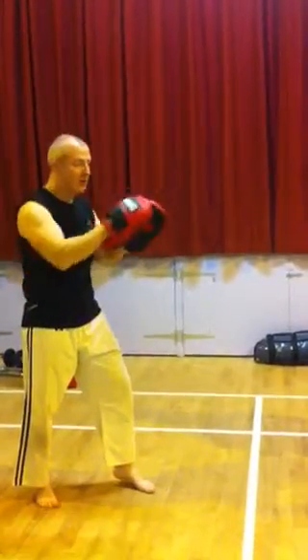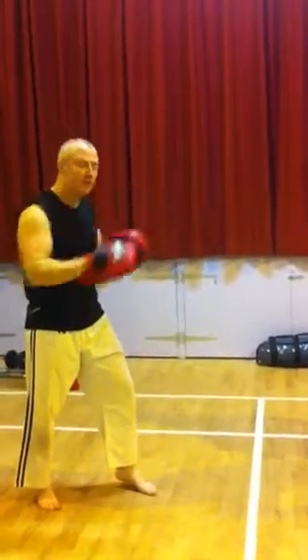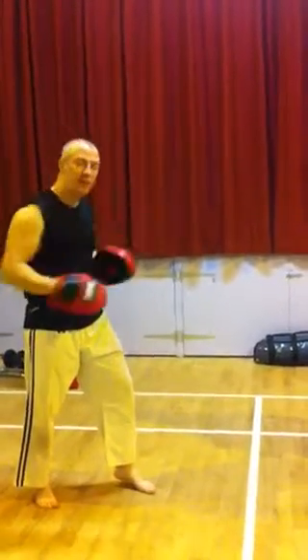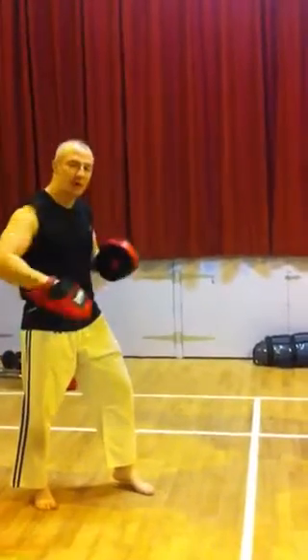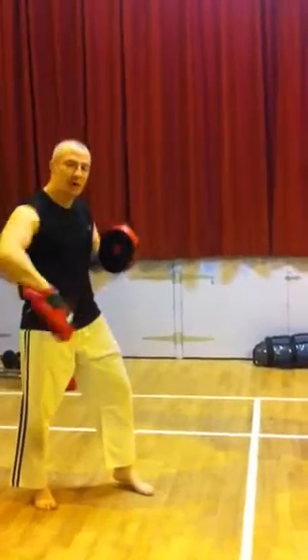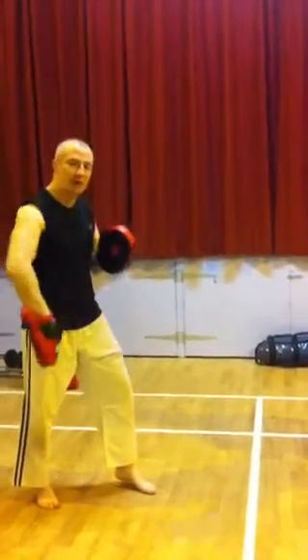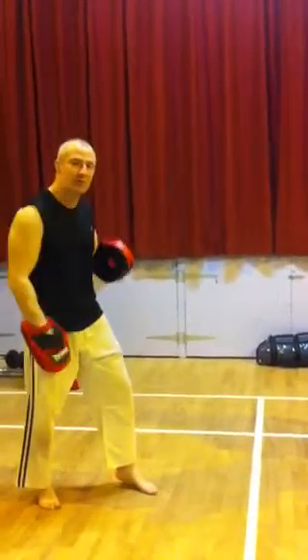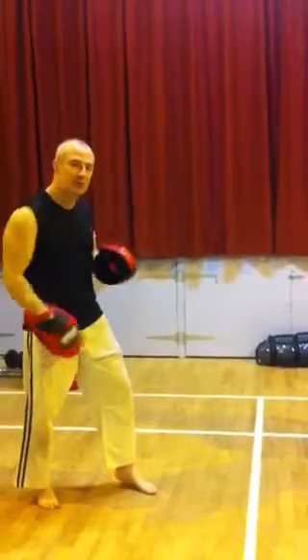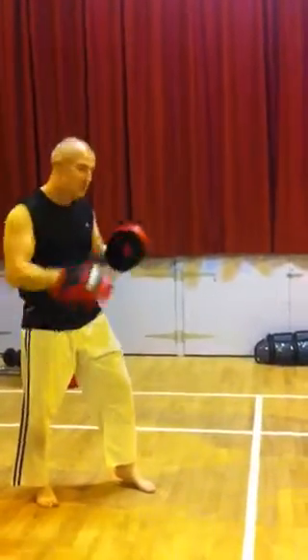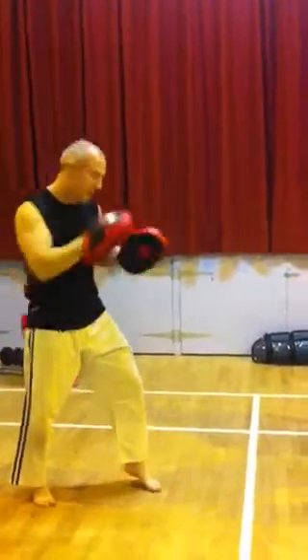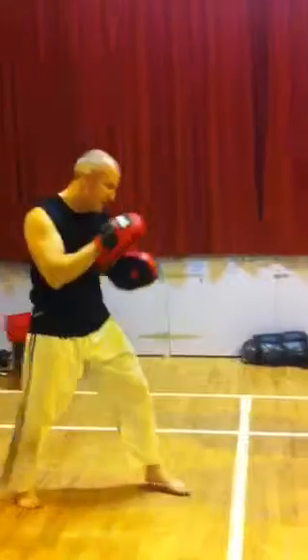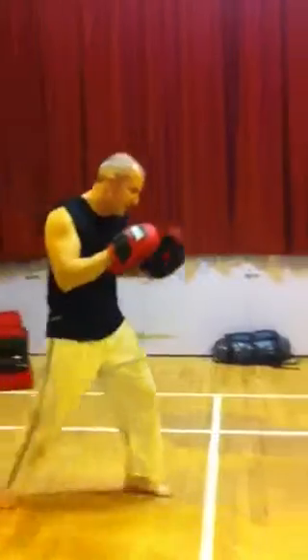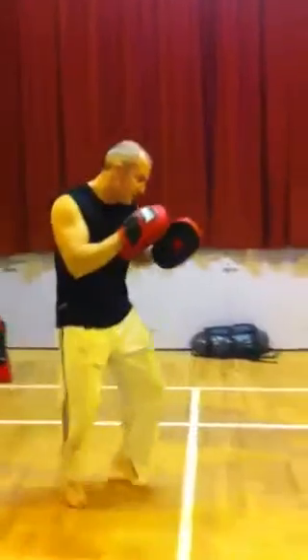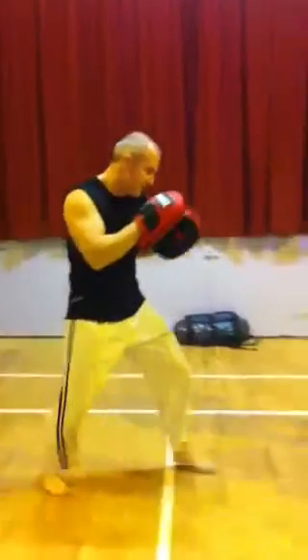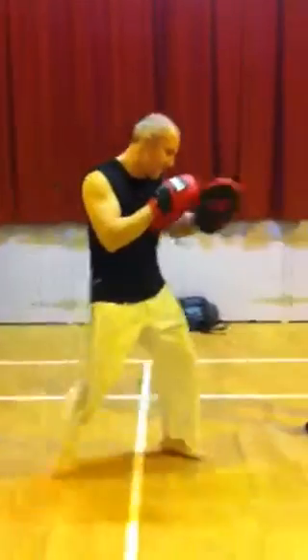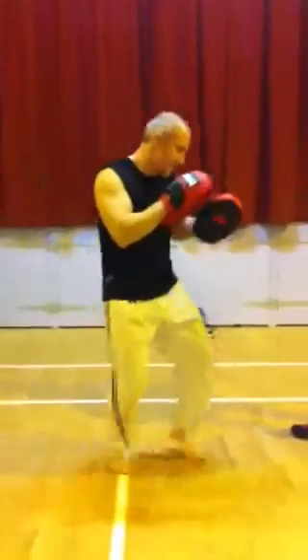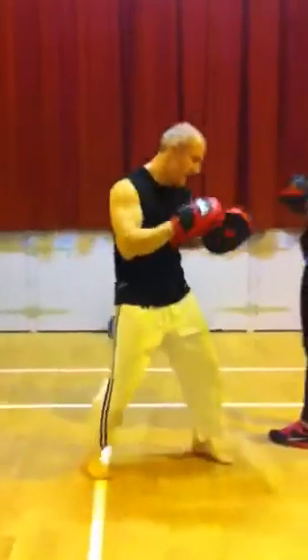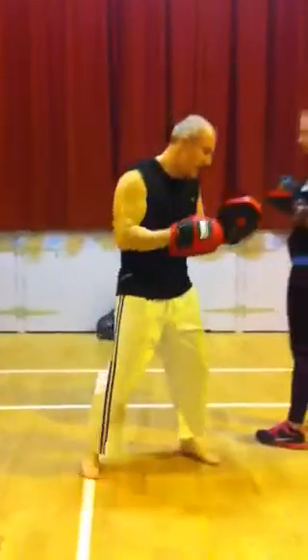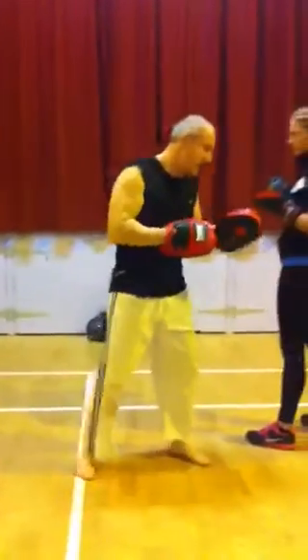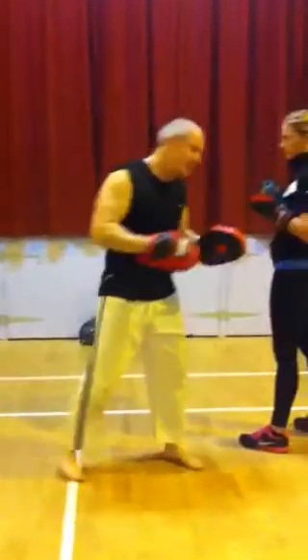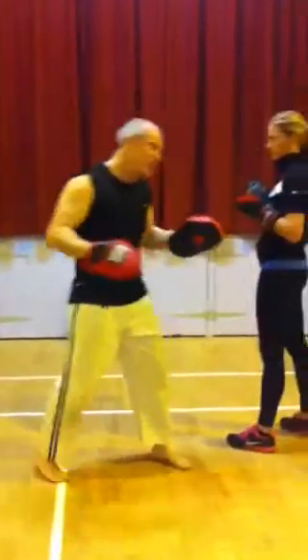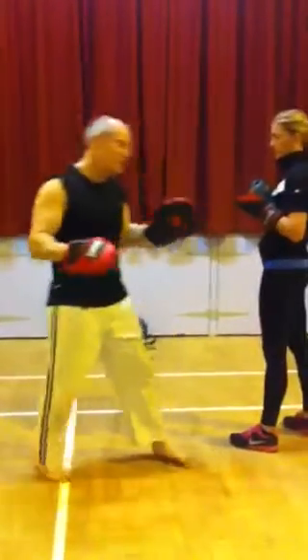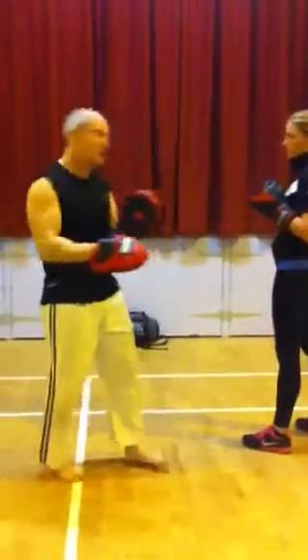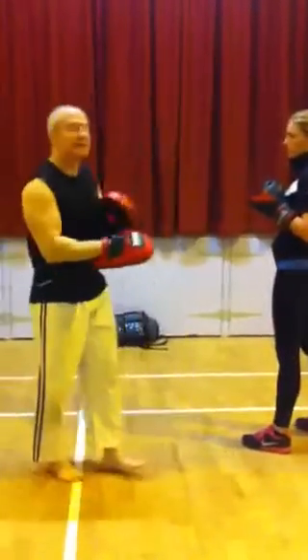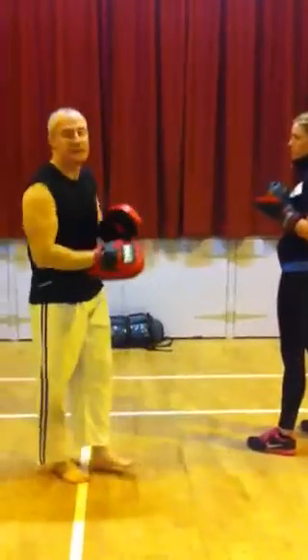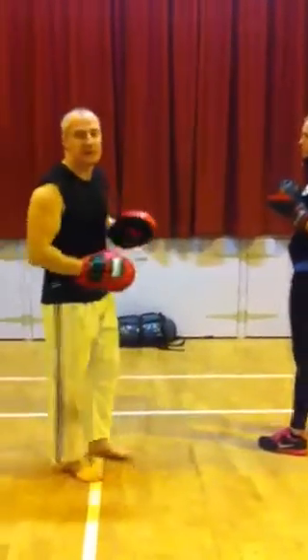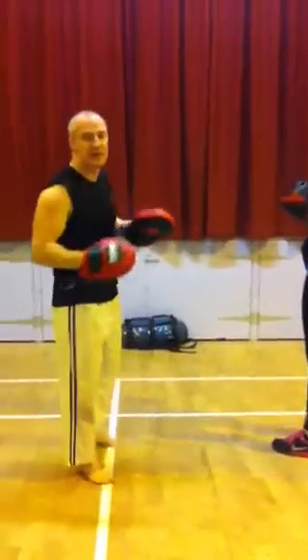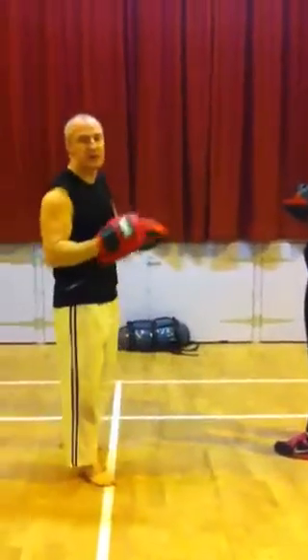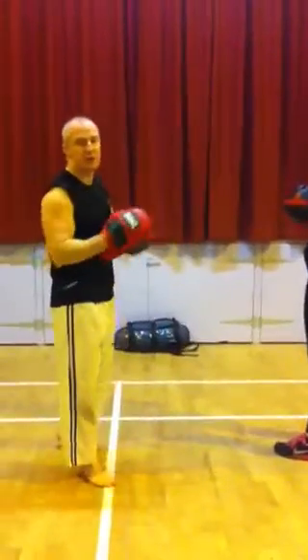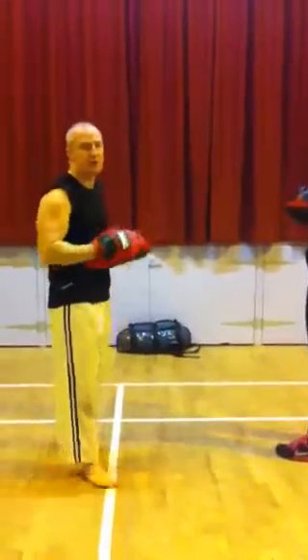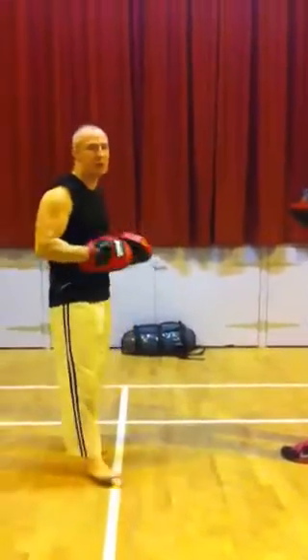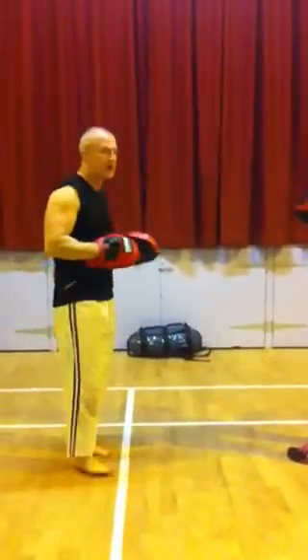And when I go forward, I'm going to push with the back foot. Again, not bringing the feet together and not crossing them over.